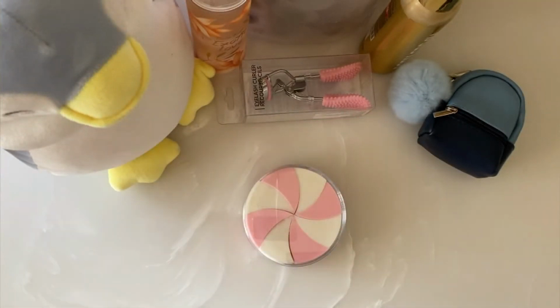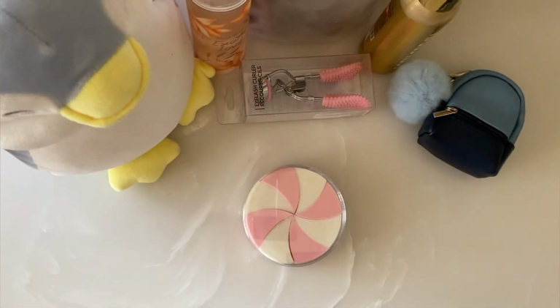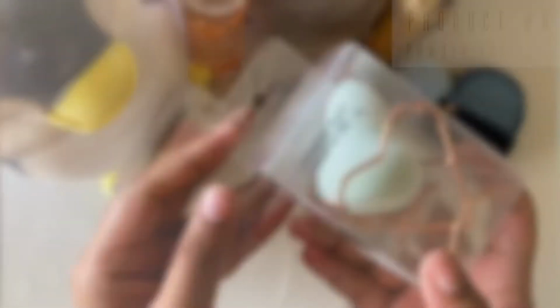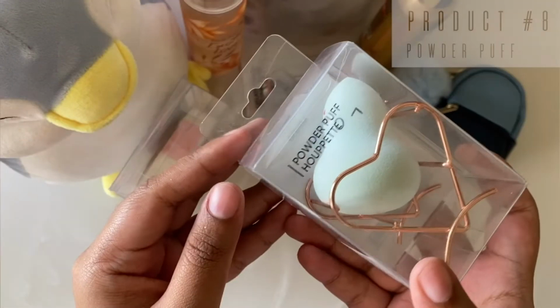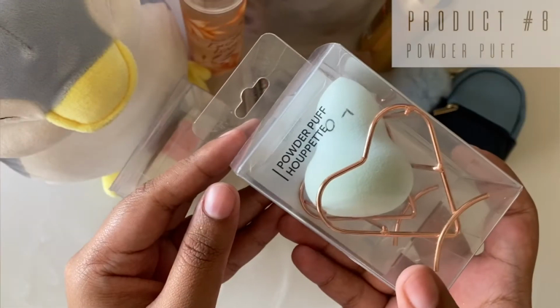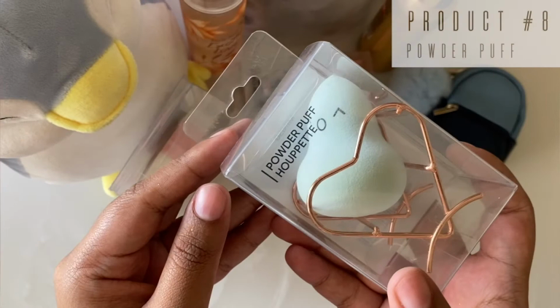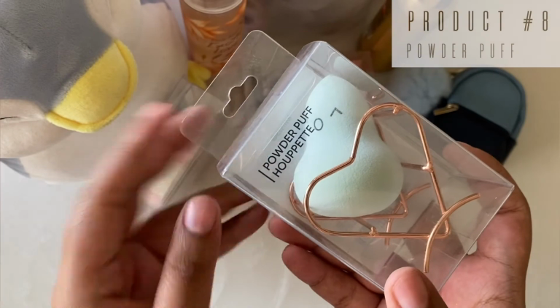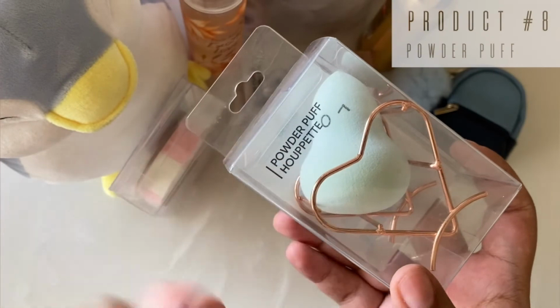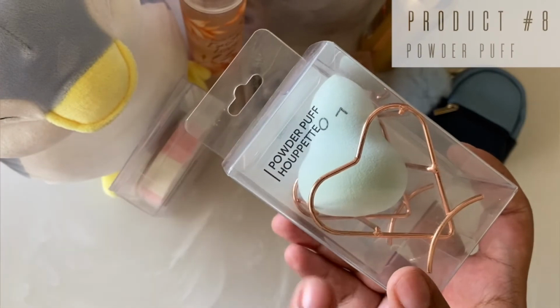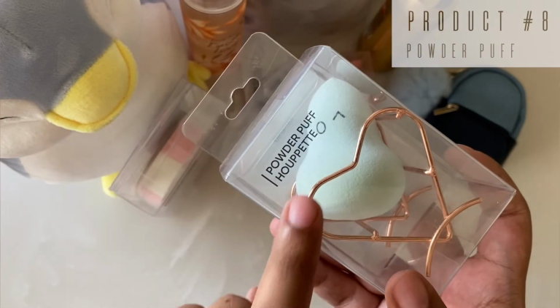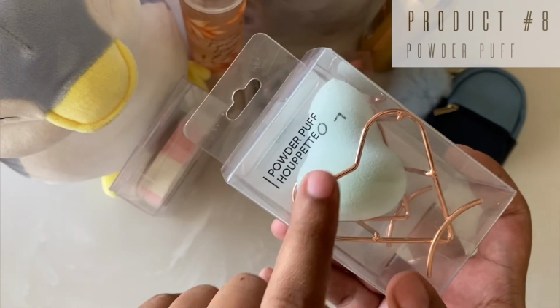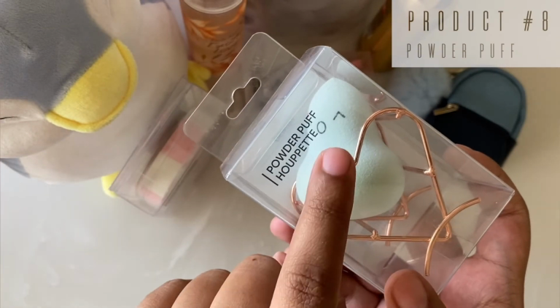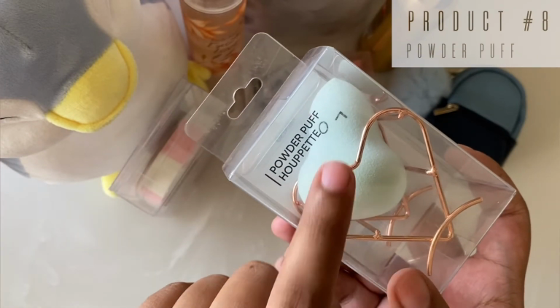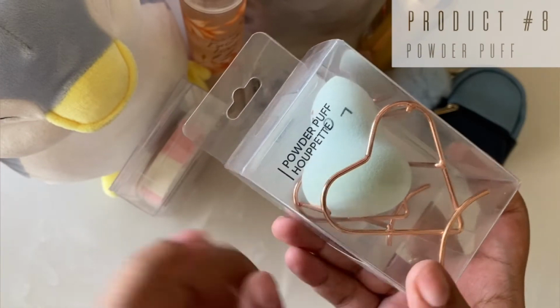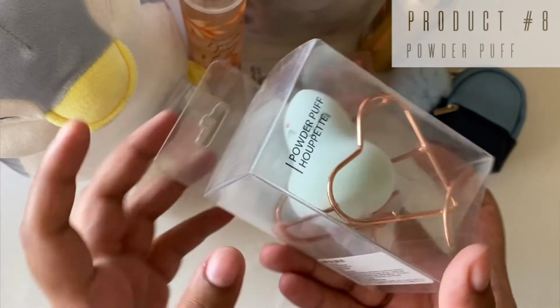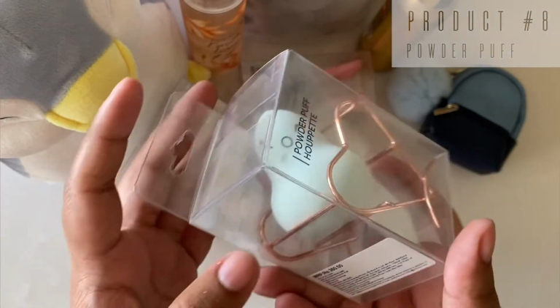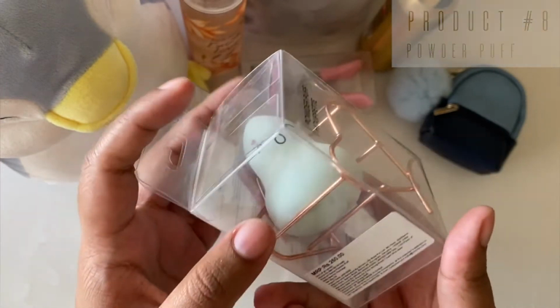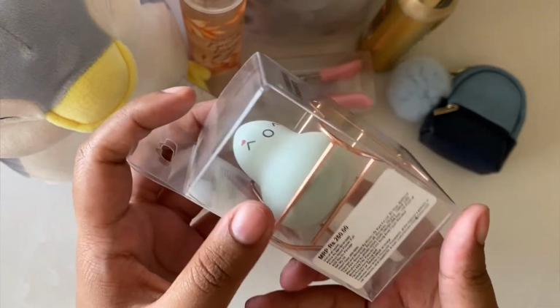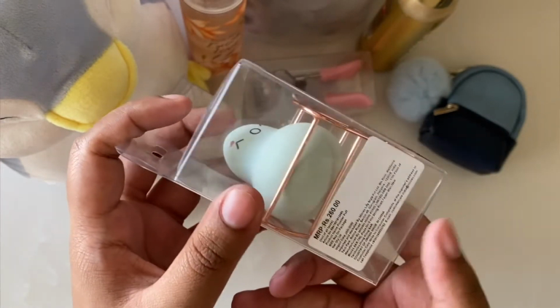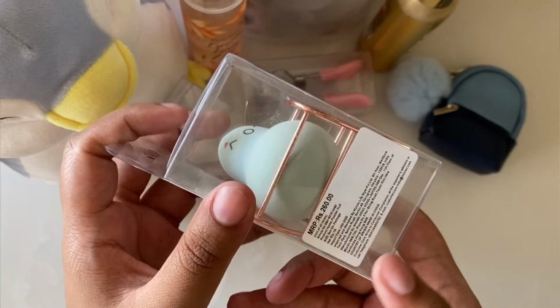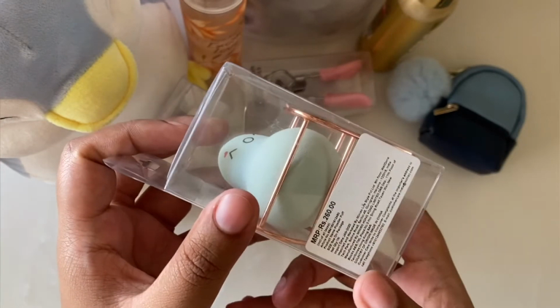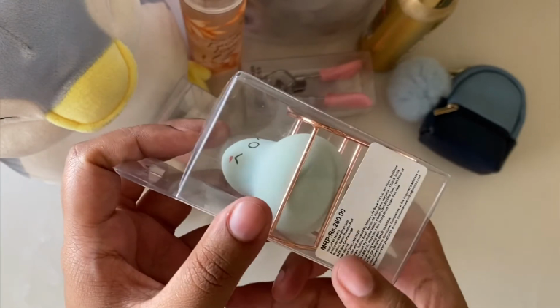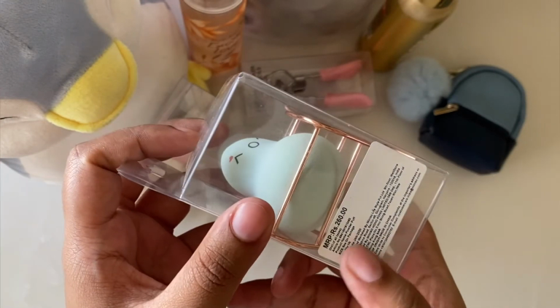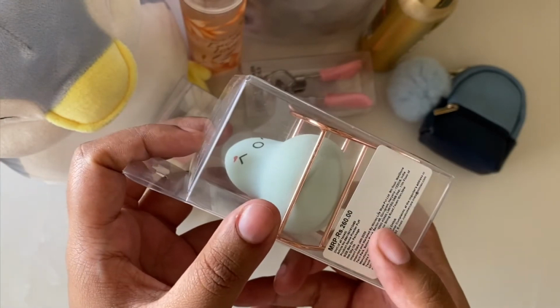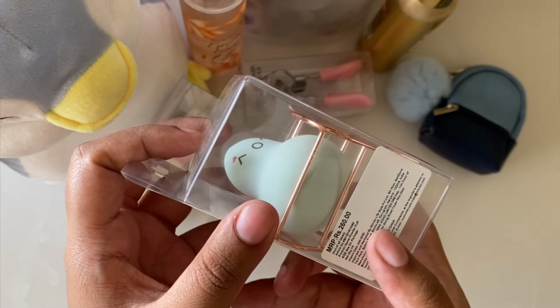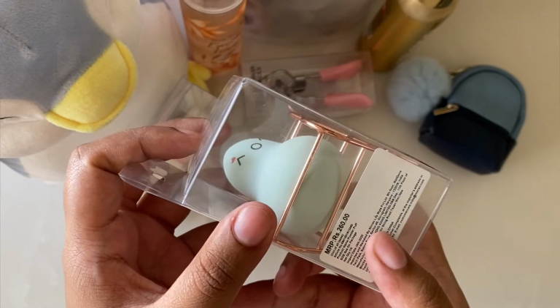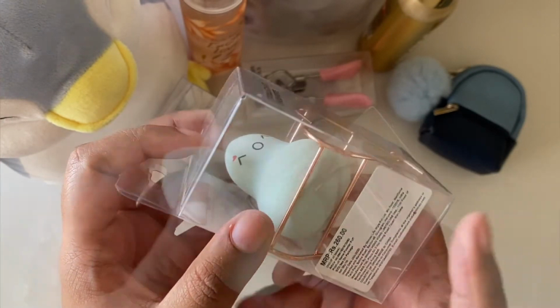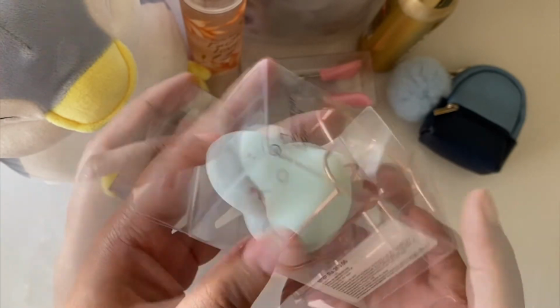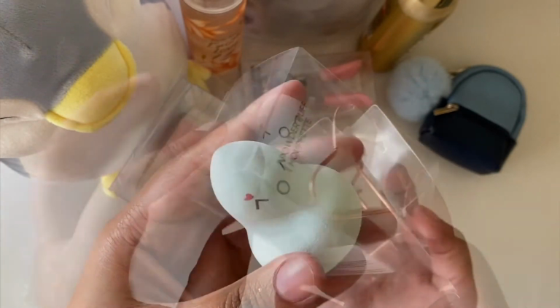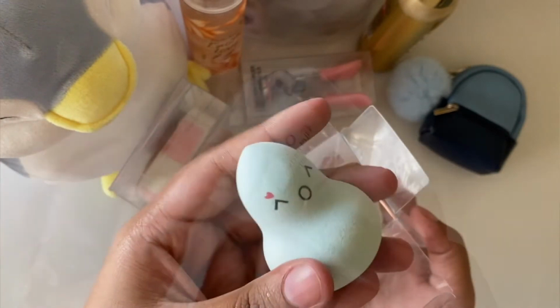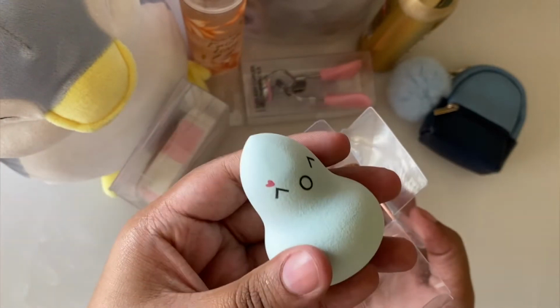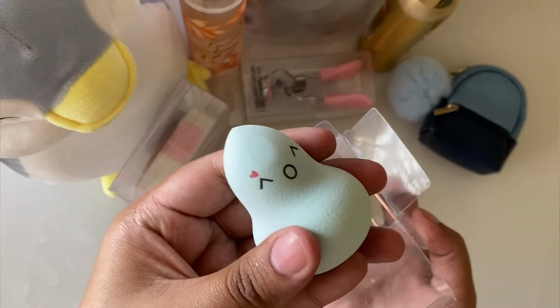The next product is this powder puff. It is for 260 rupees.